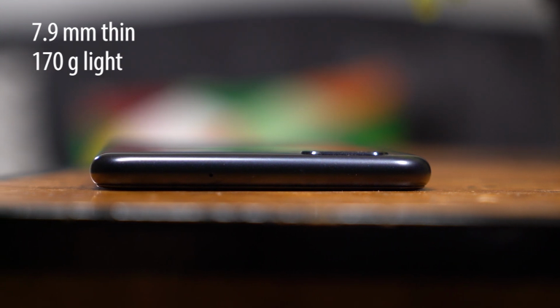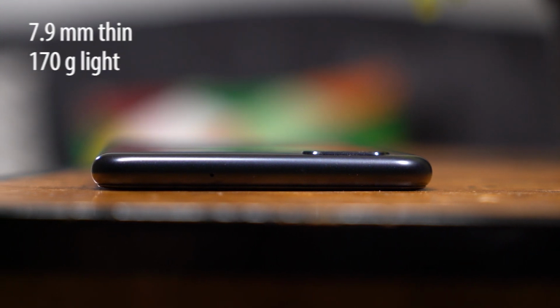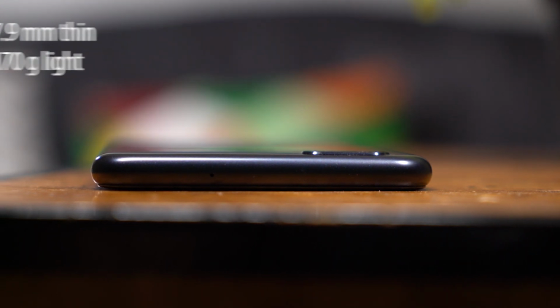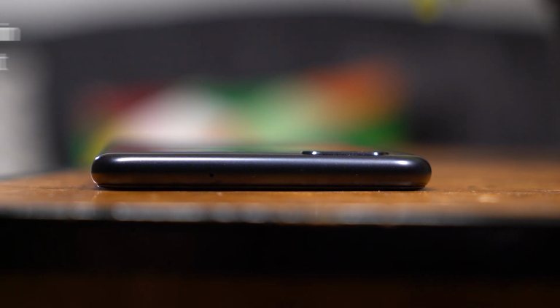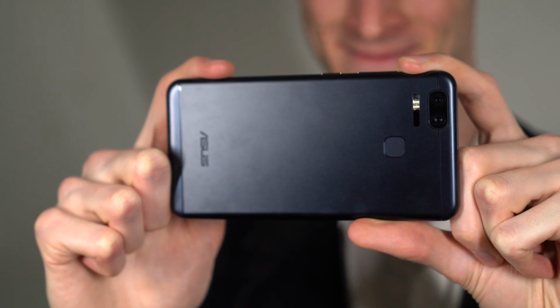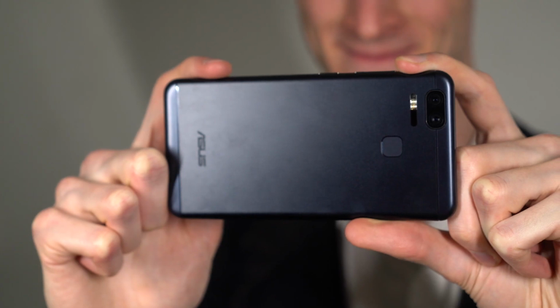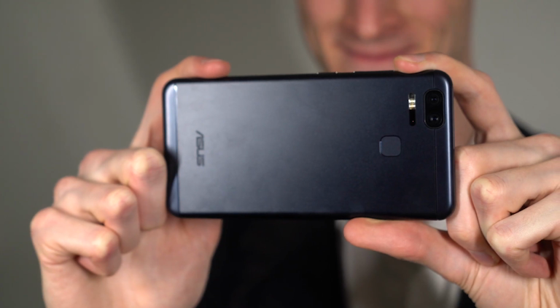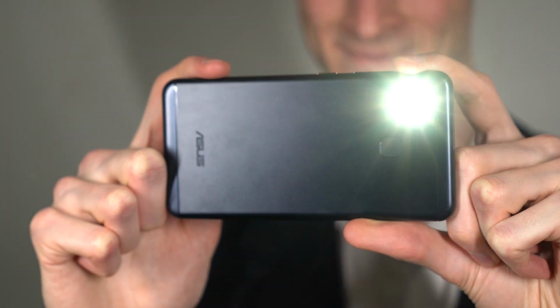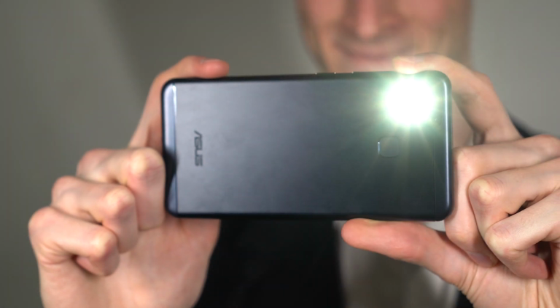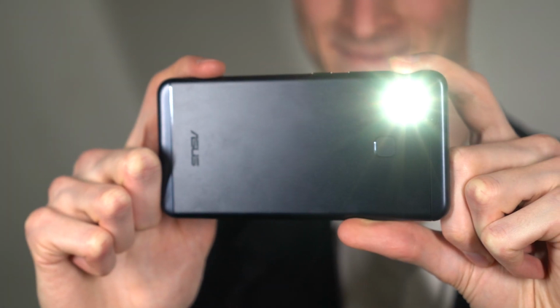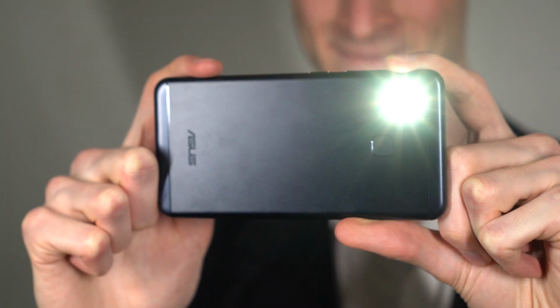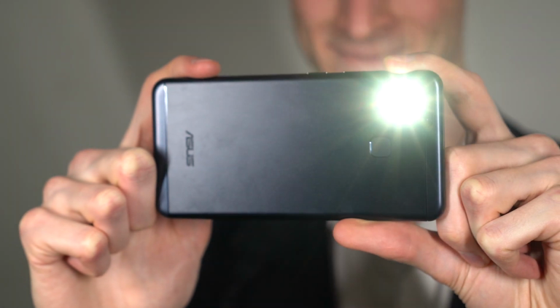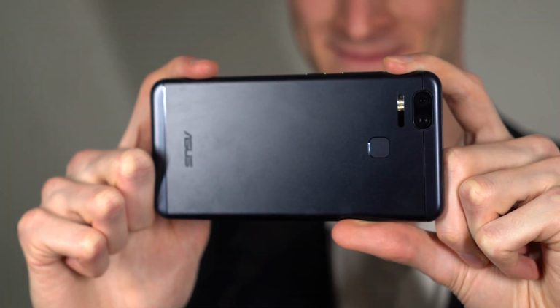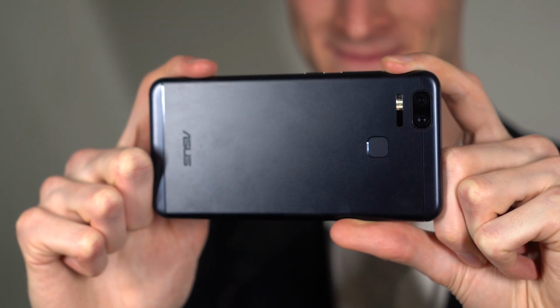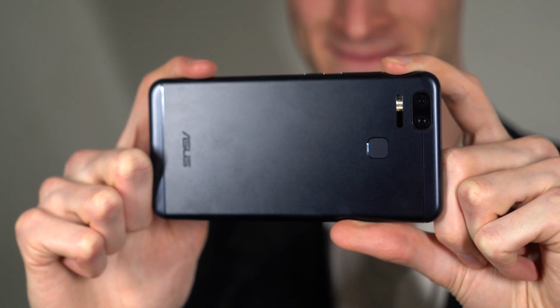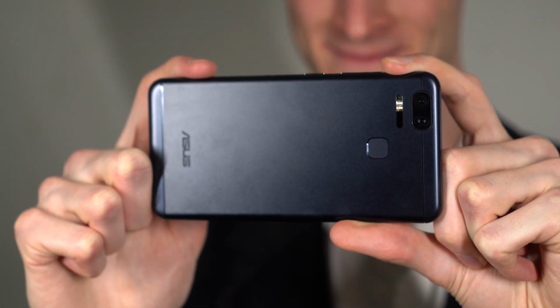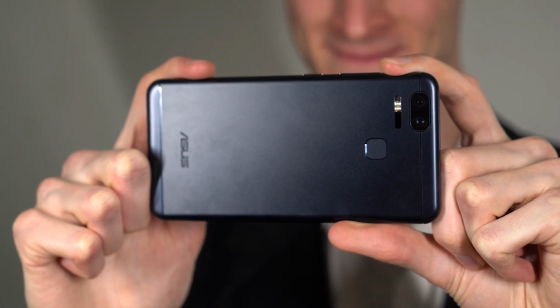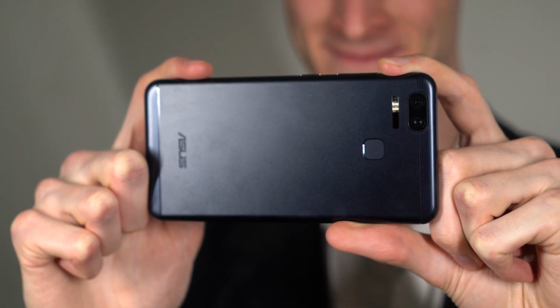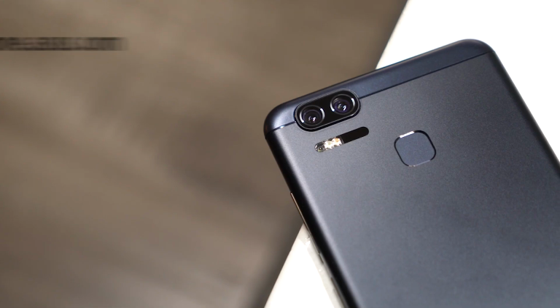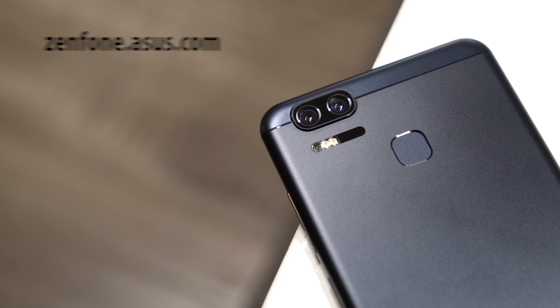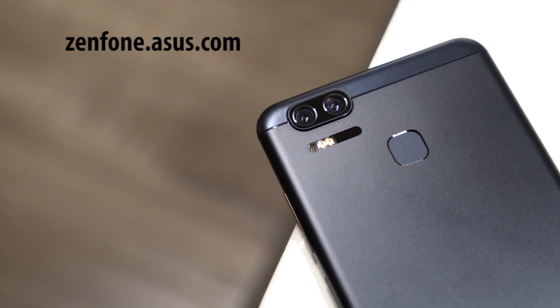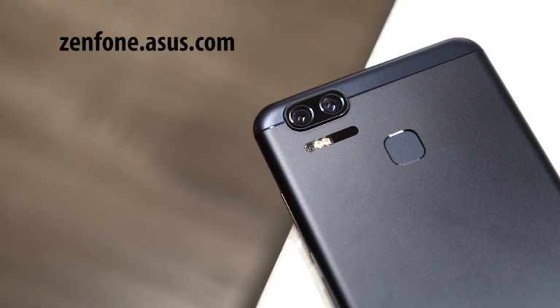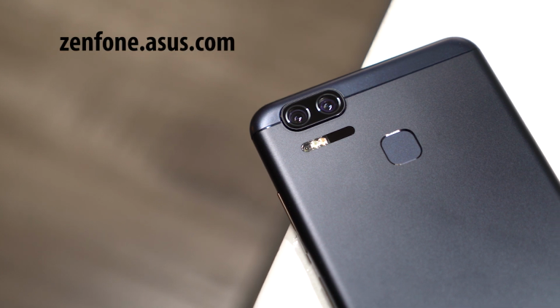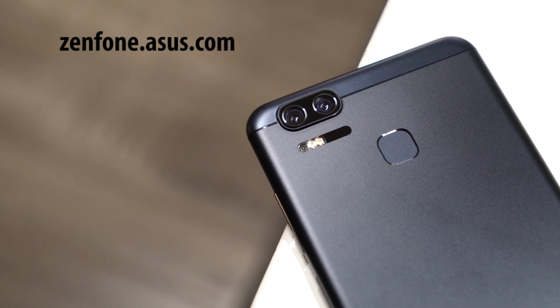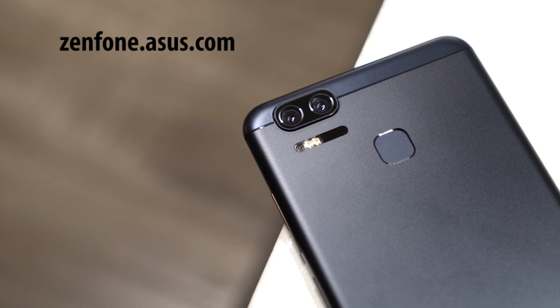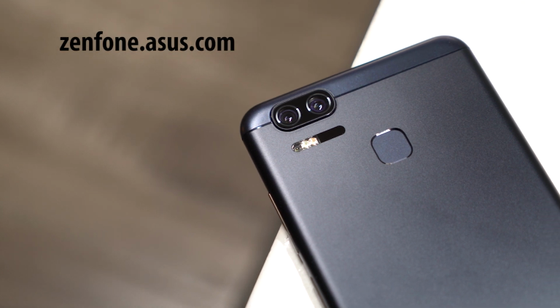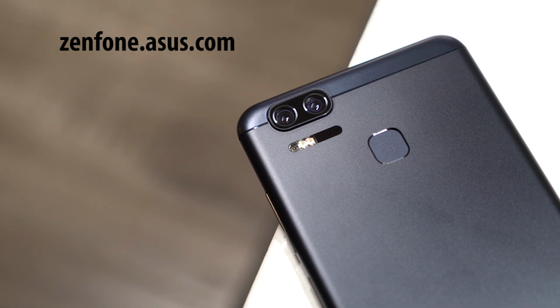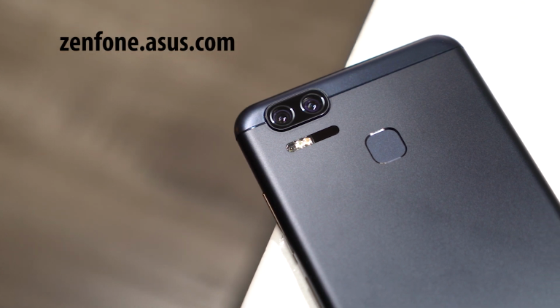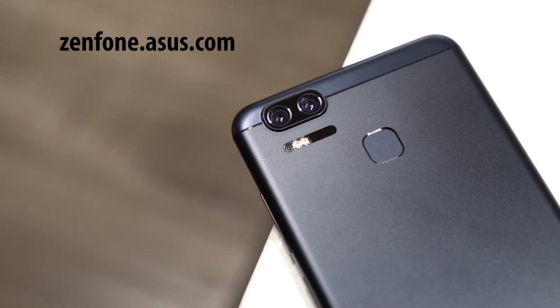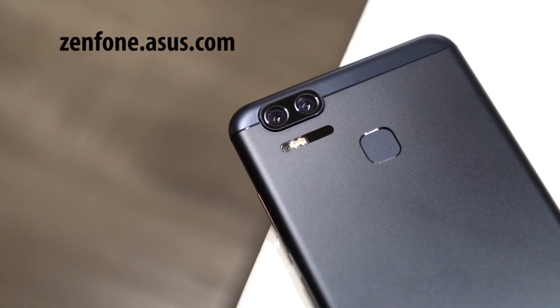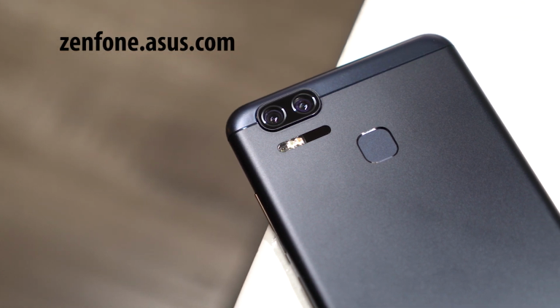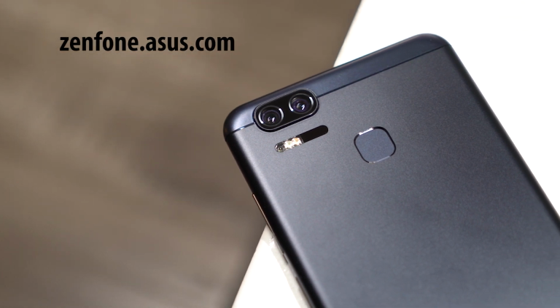The ASUS Zenfone 3 Zoom will change the way you take pictures. Visit Zenfone.ASUS.com to learn more.